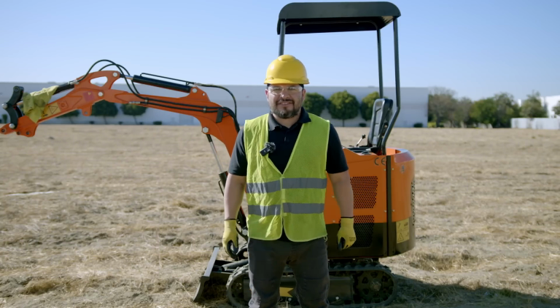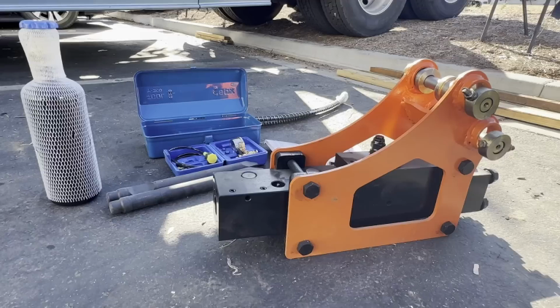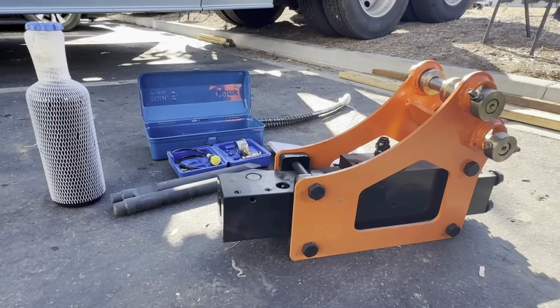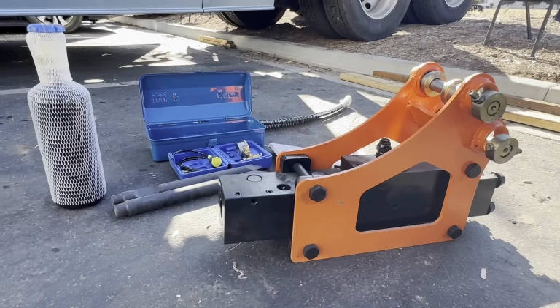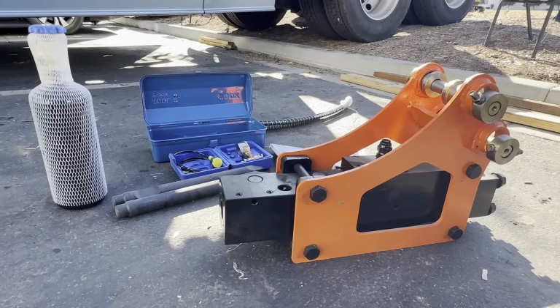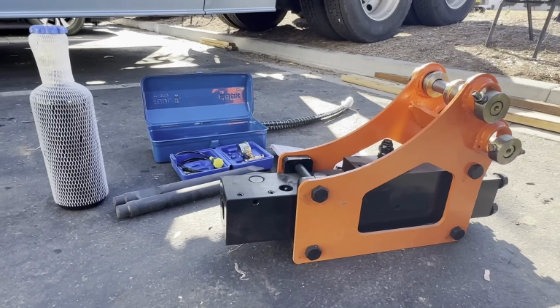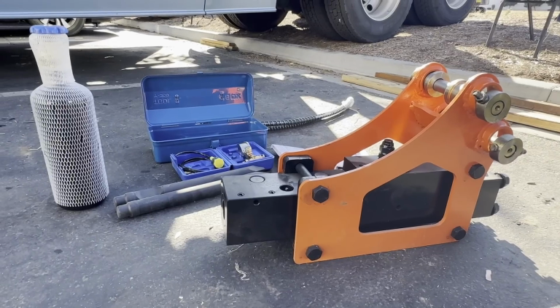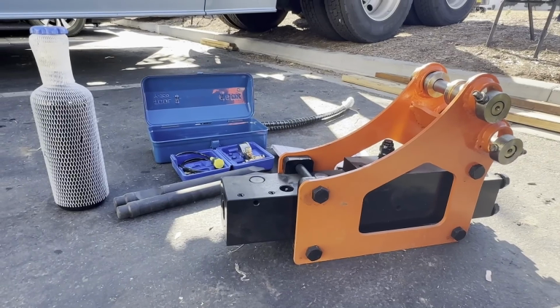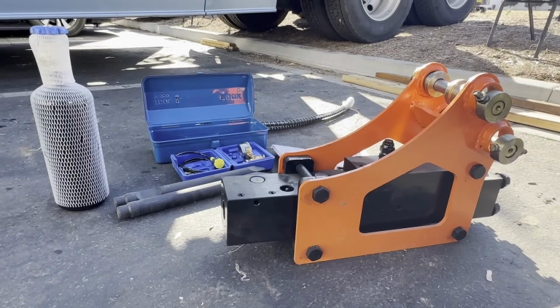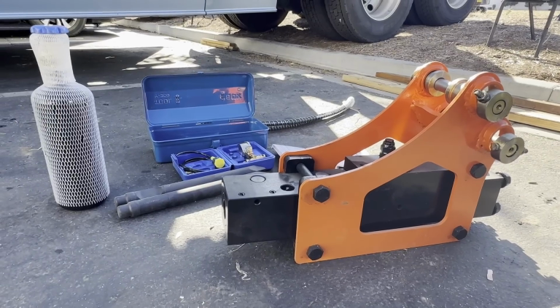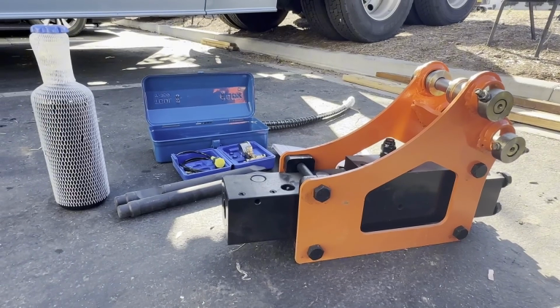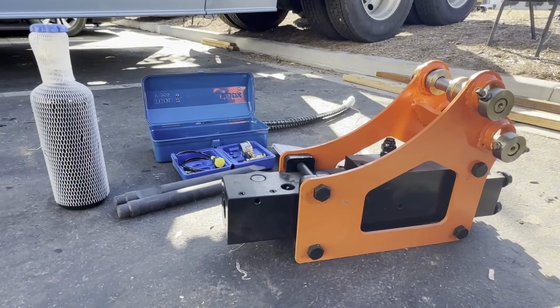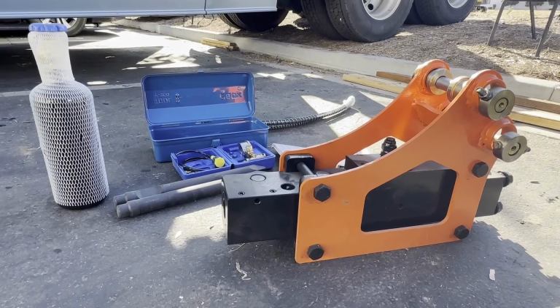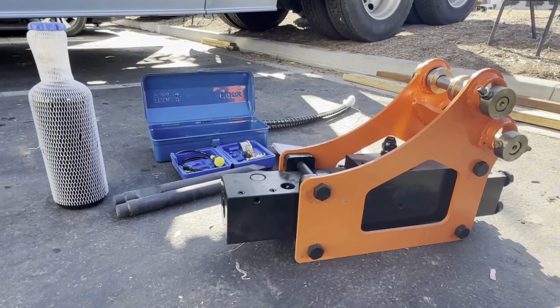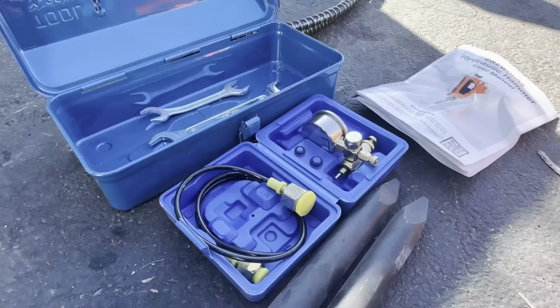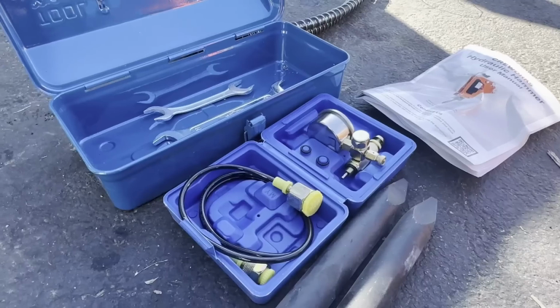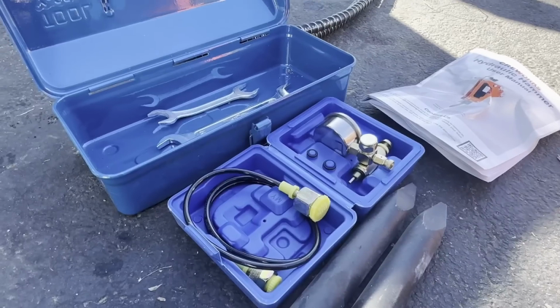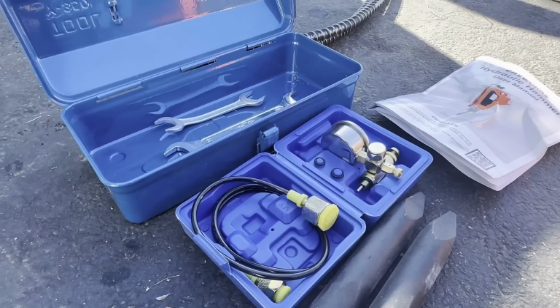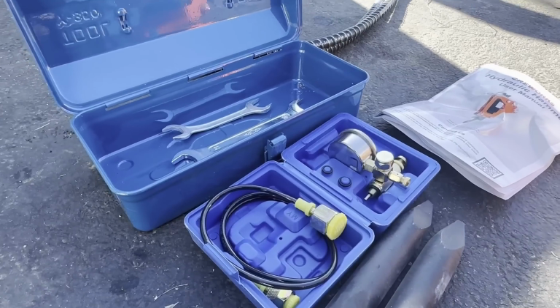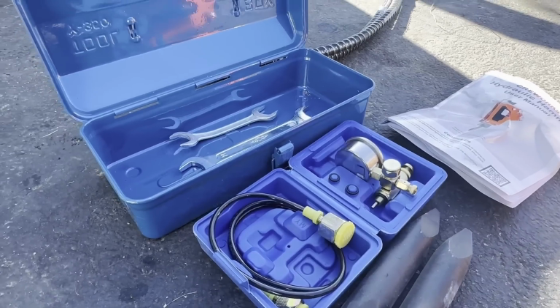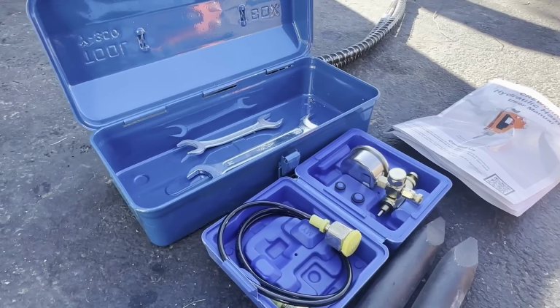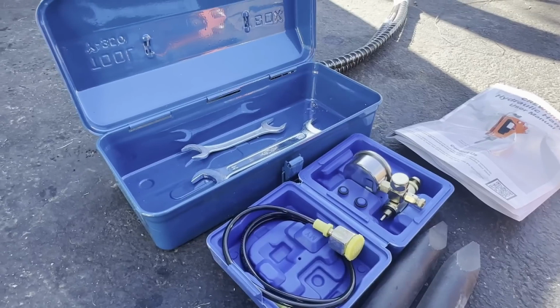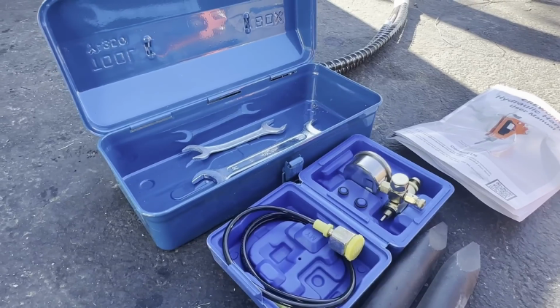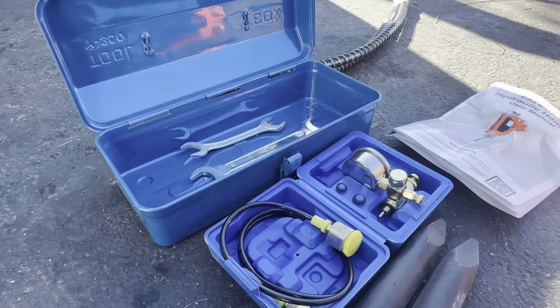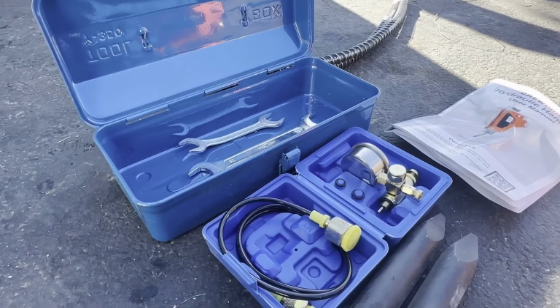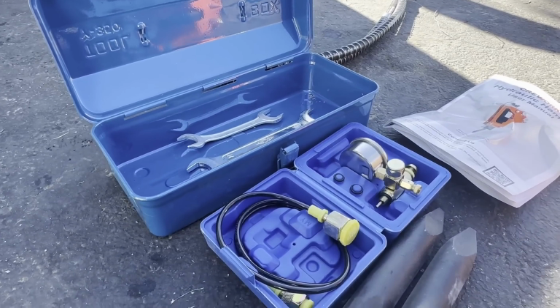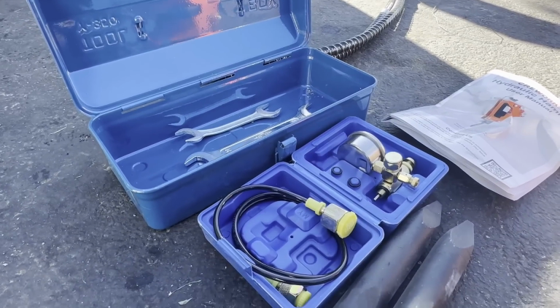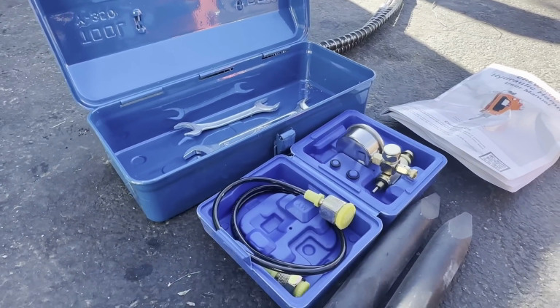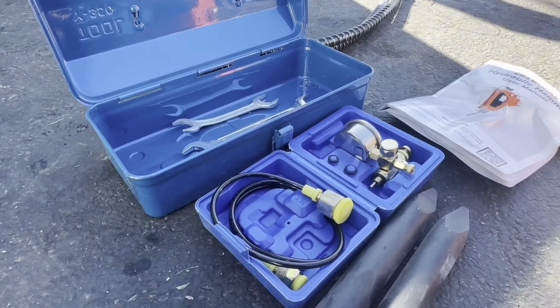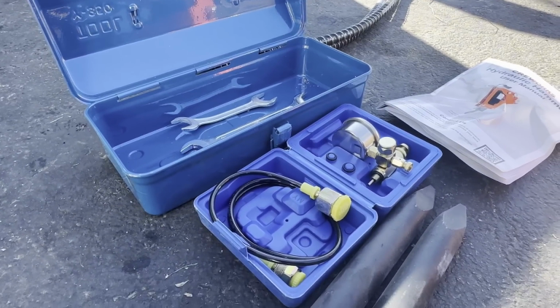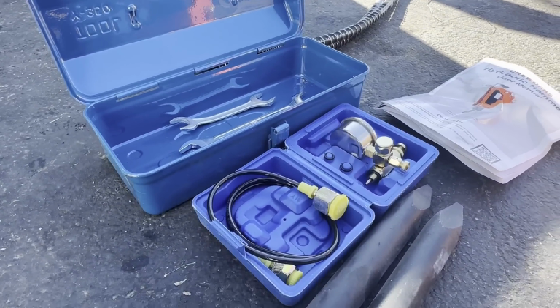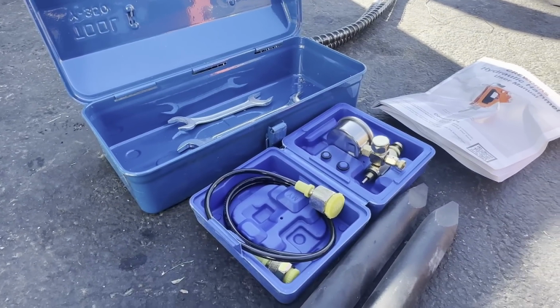First, let's review what's in the package. Inside you'll find all the essential components you need for installation.